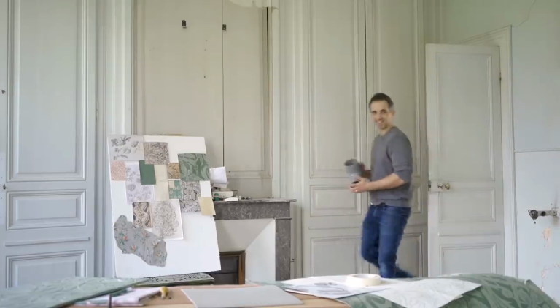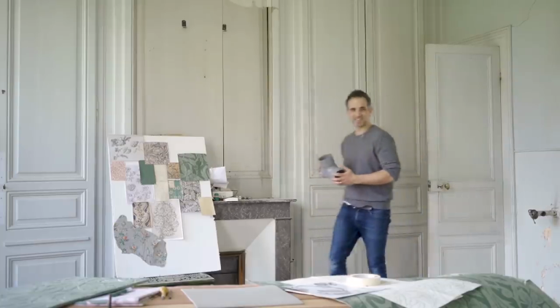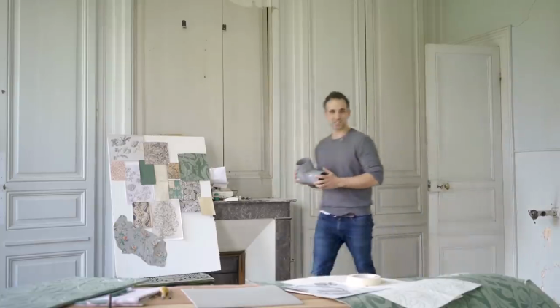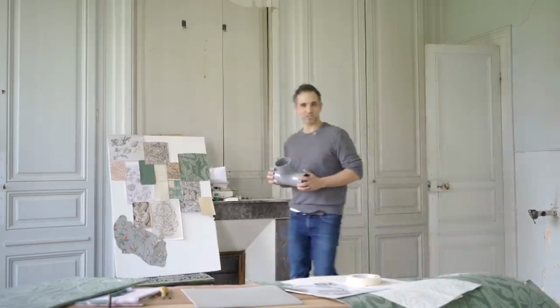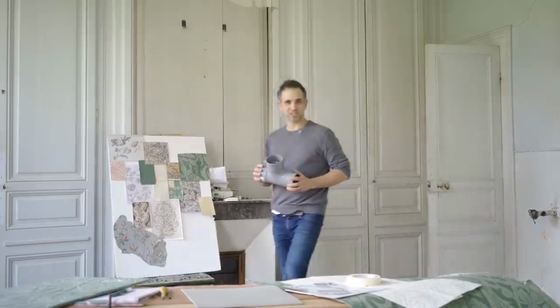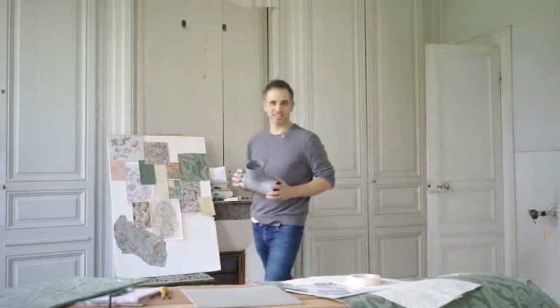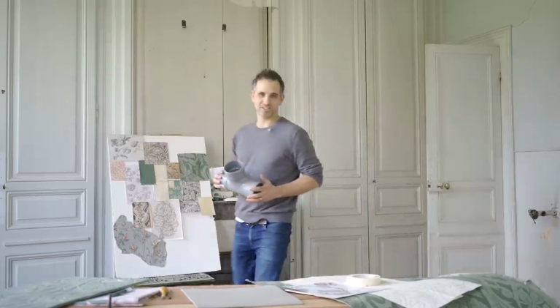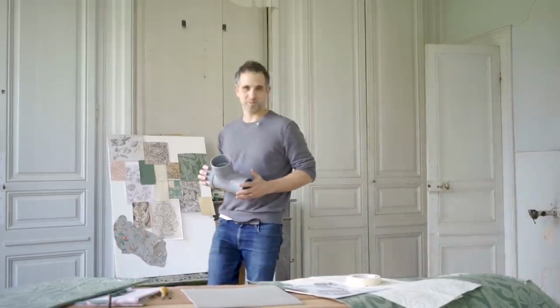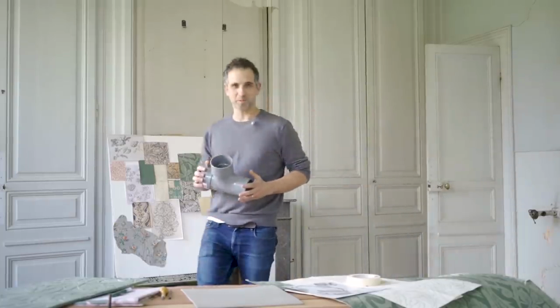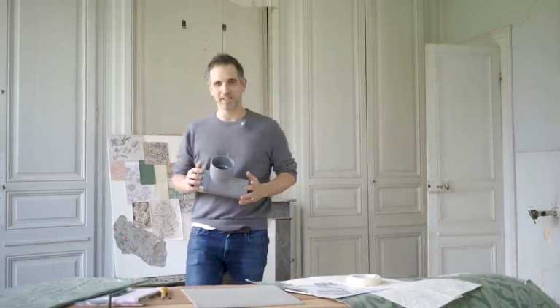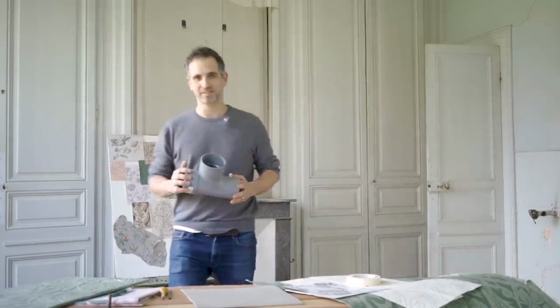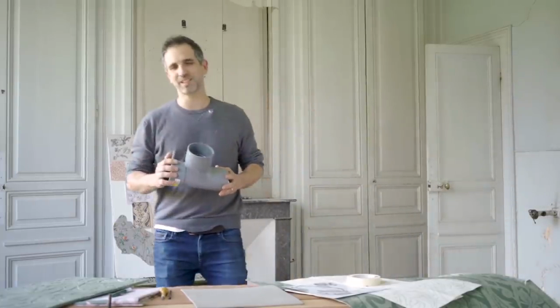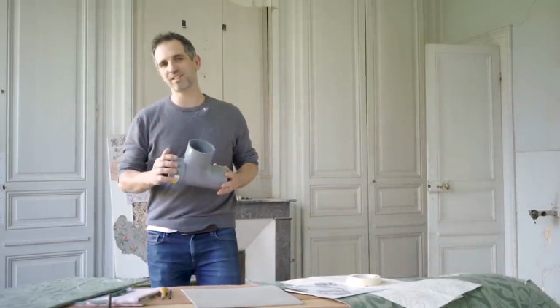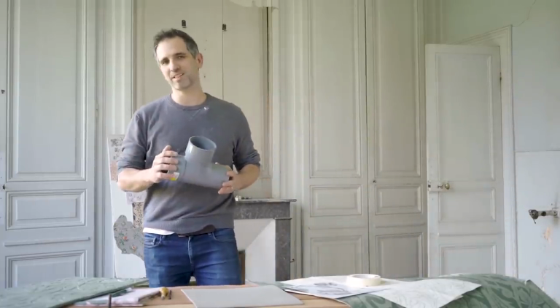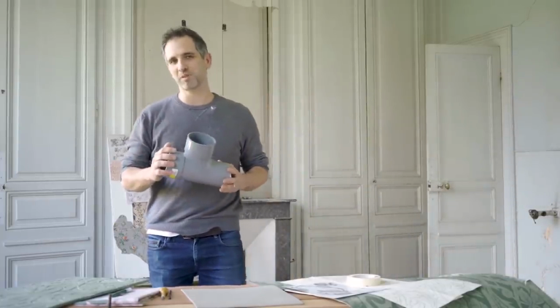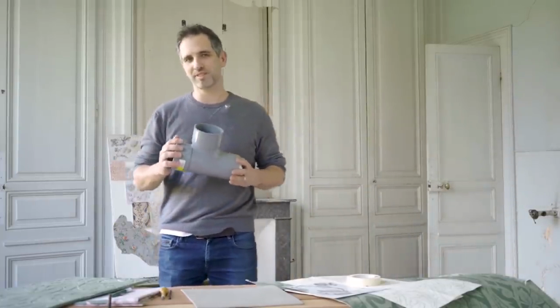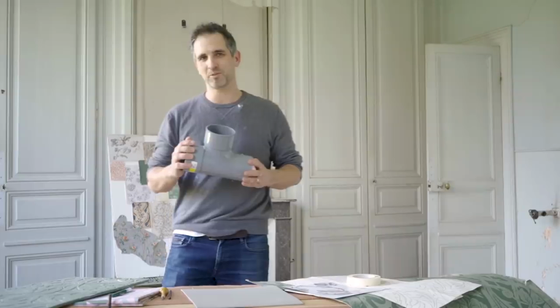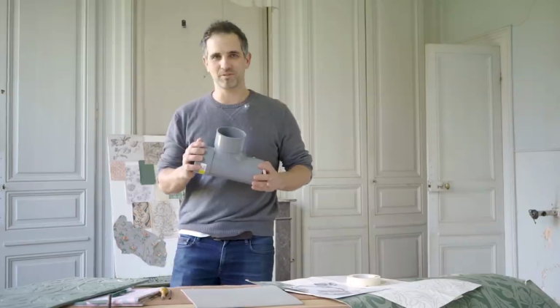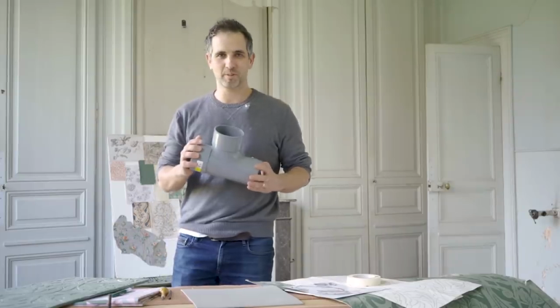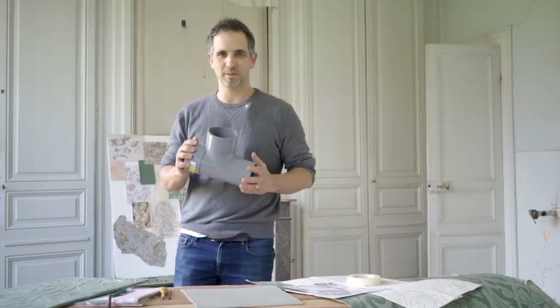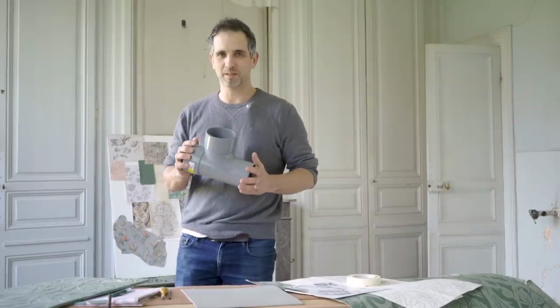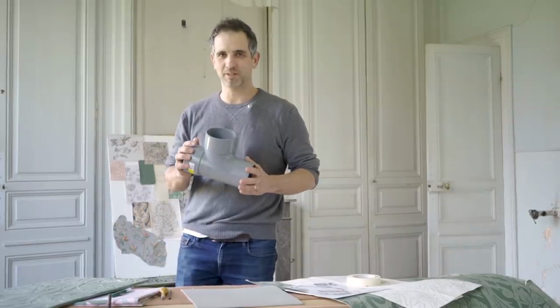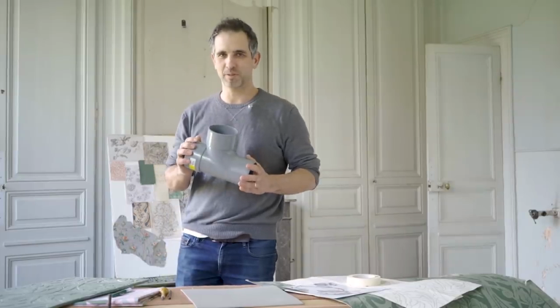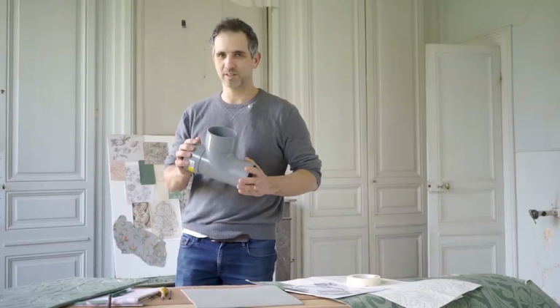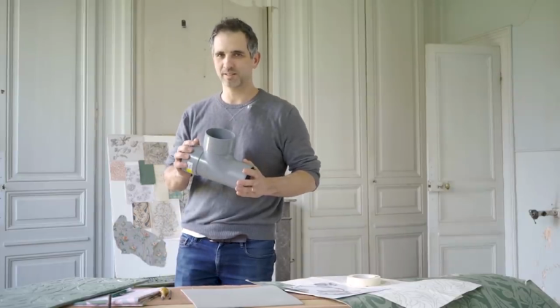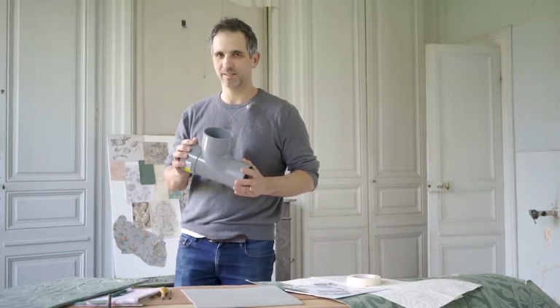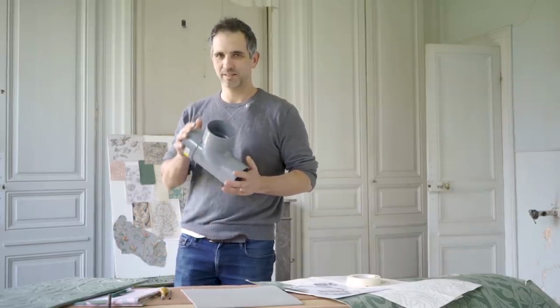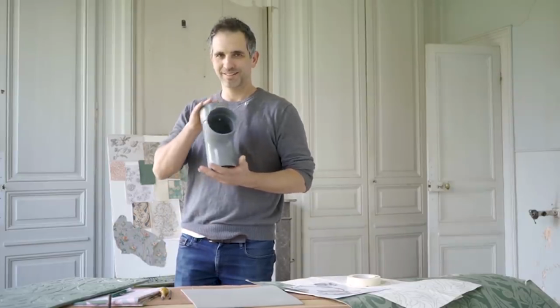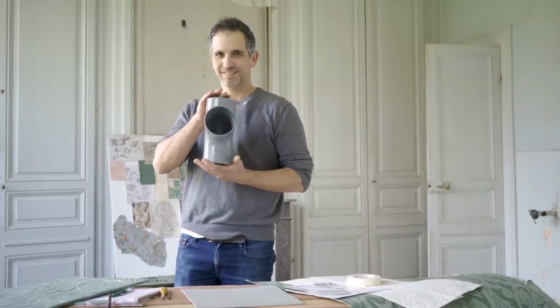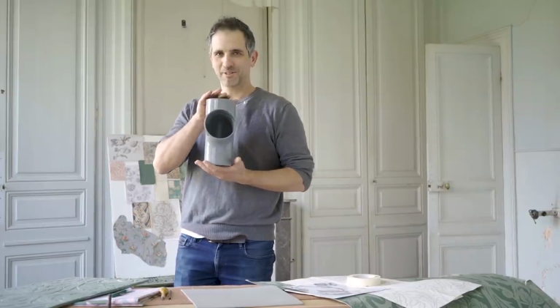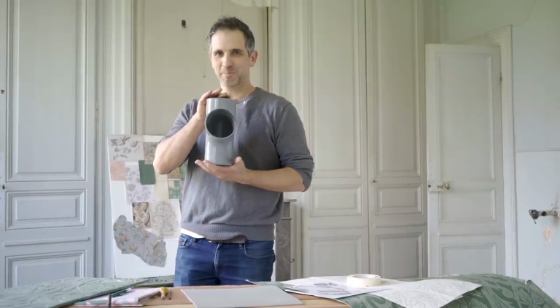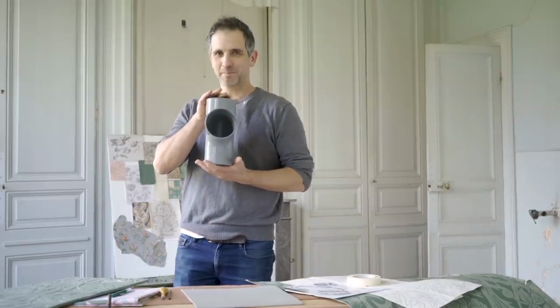Anna just went to get changed and to pick up some paint, and I think it's a perfect time to speak about something way more exciting: waste pipes.